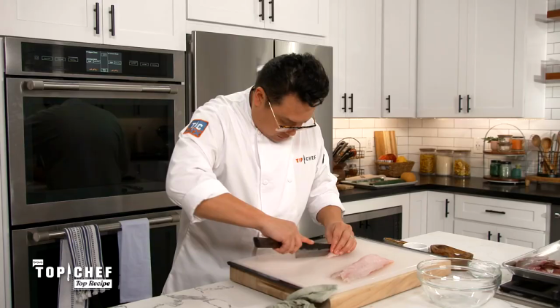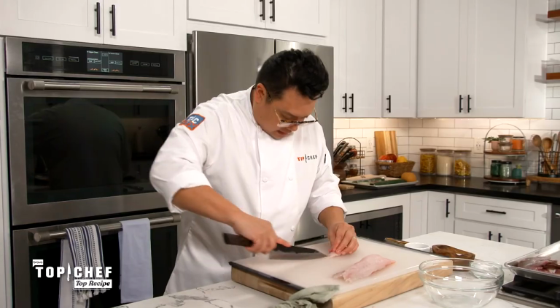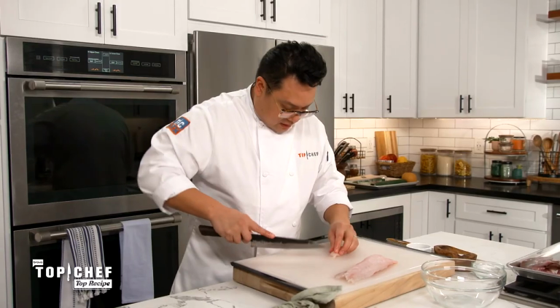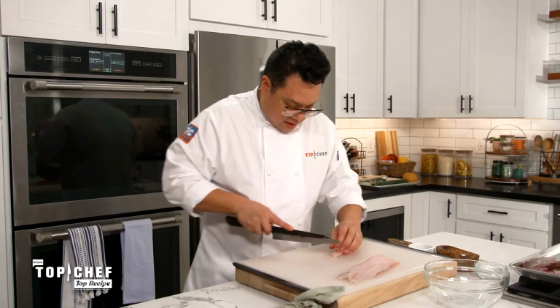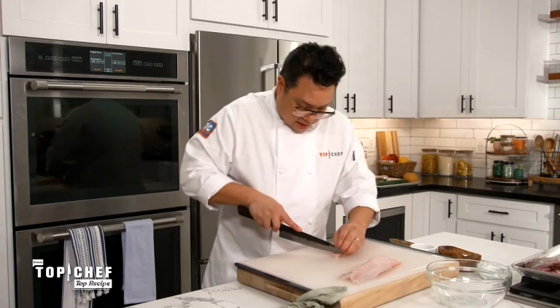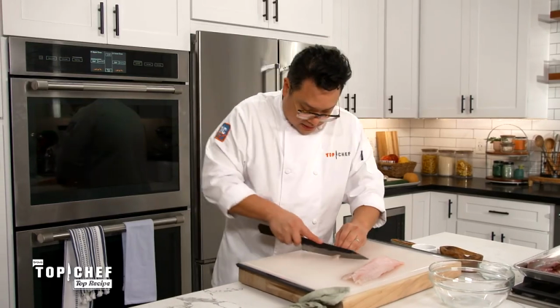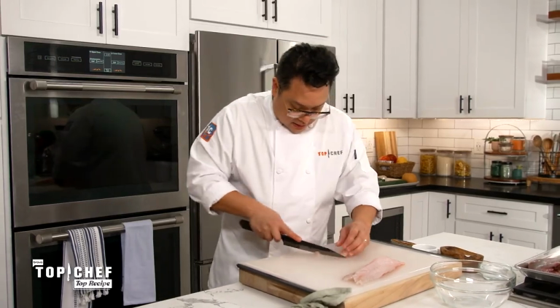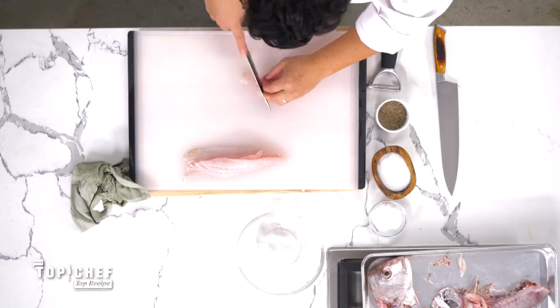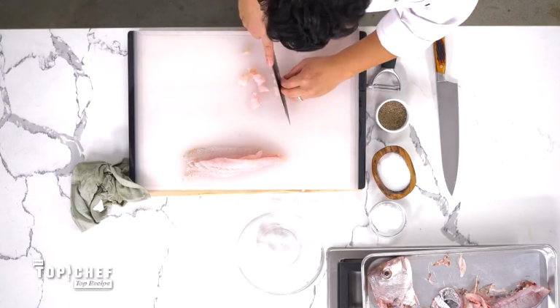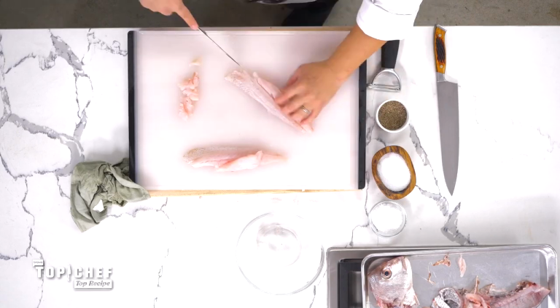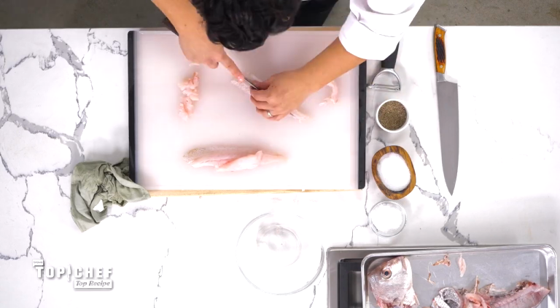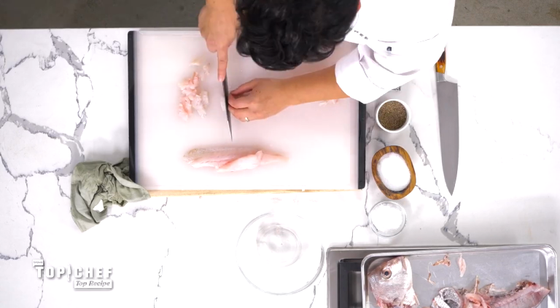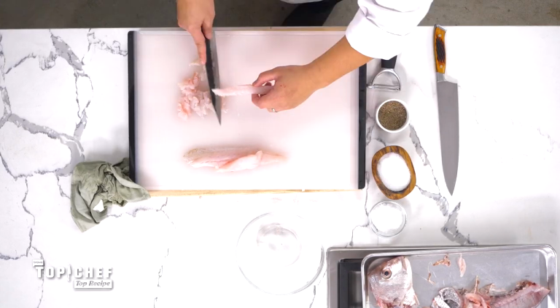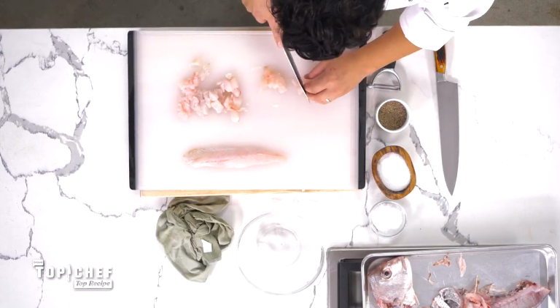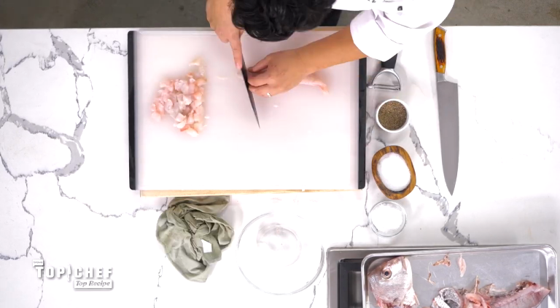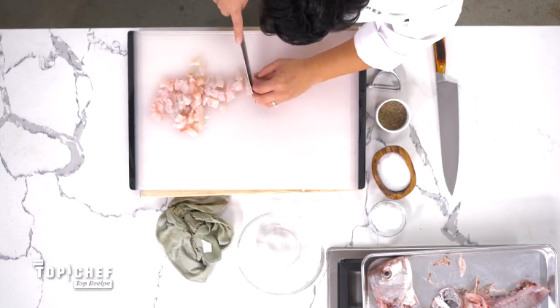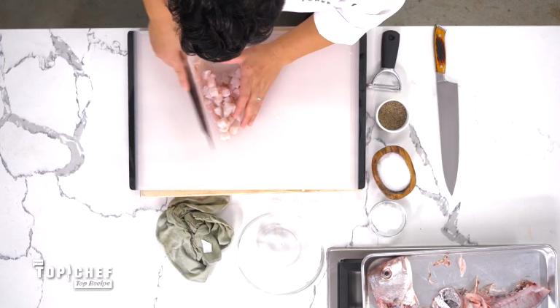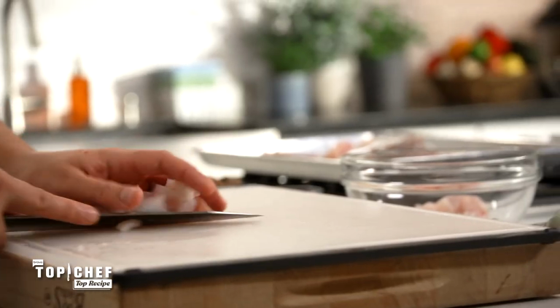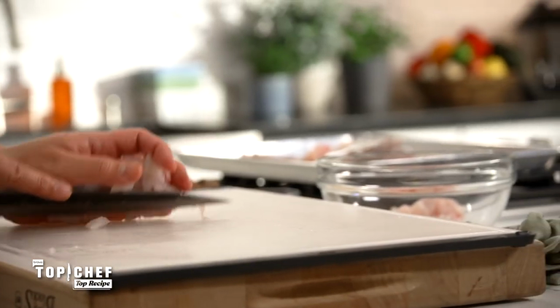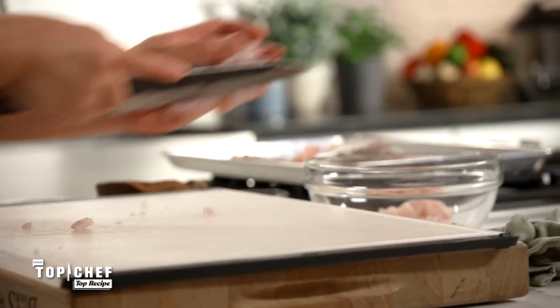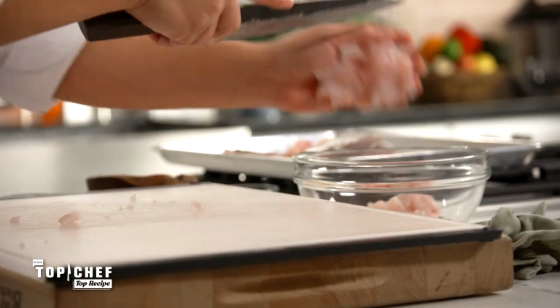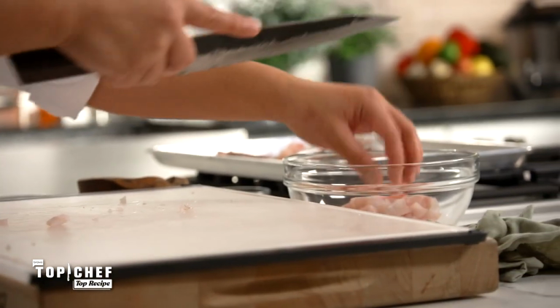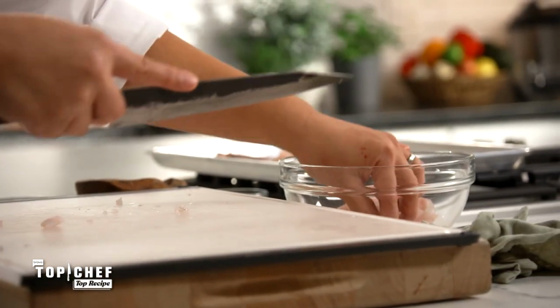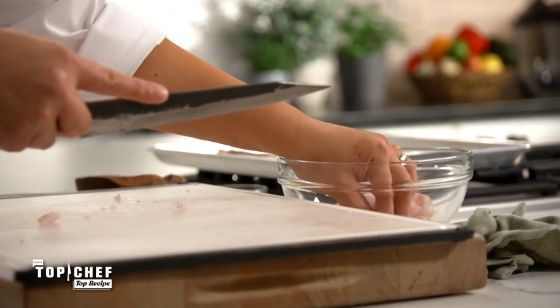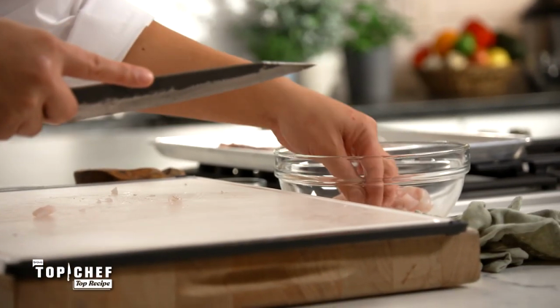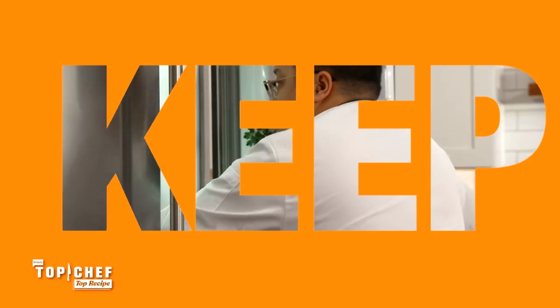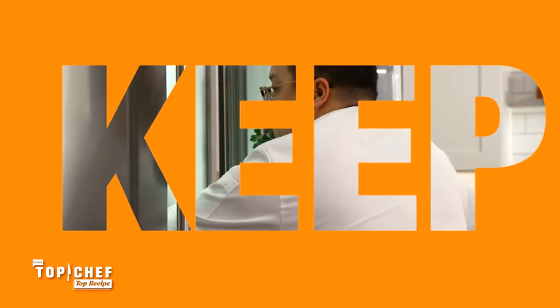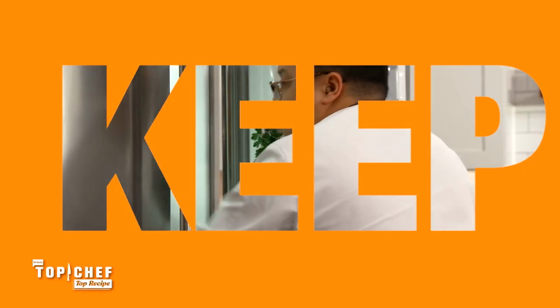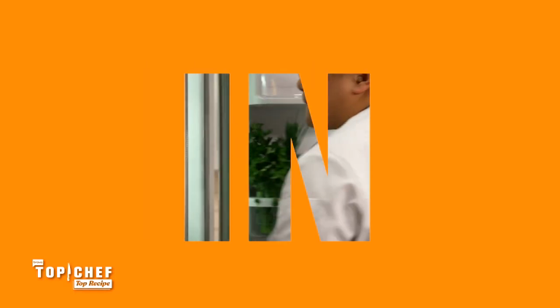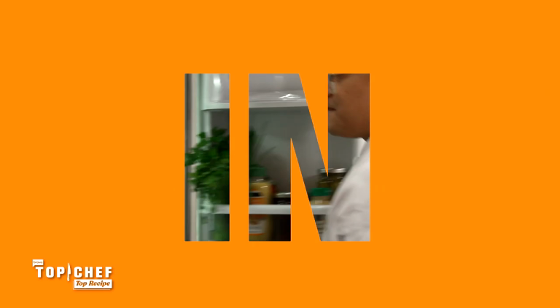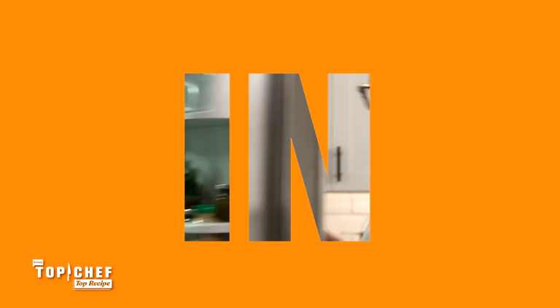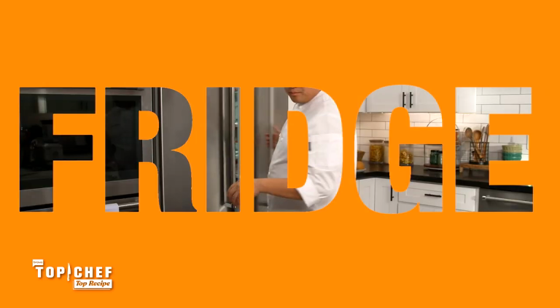We have two beautifully clean sides of snapper. Take the skin off starting at the tail — run your knife parallel to the cutting board and wiggle the skin off. Now it's all diced. Get it into a bowl and into the fridge to stay cold.